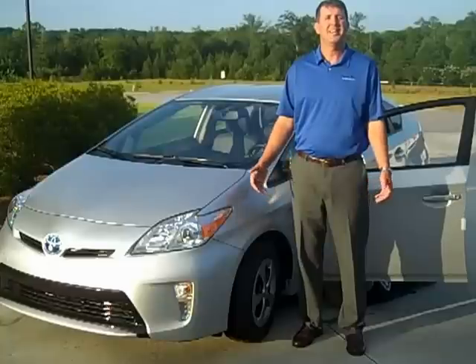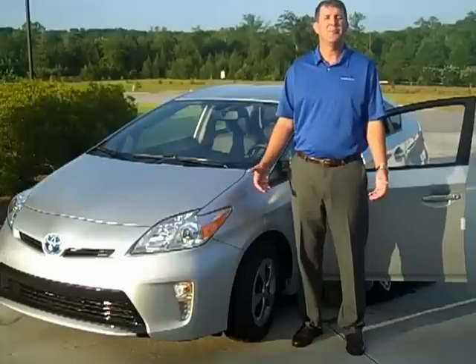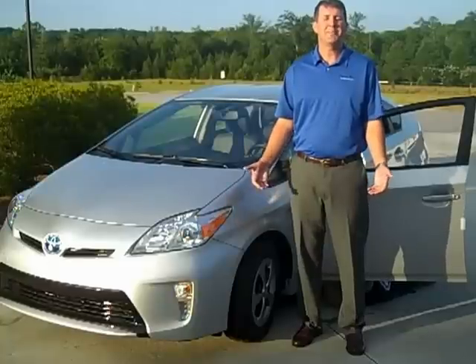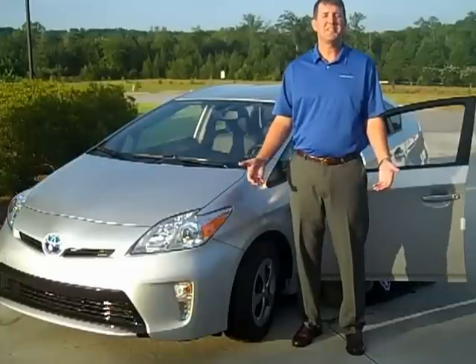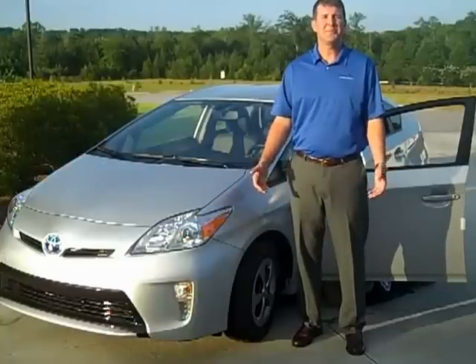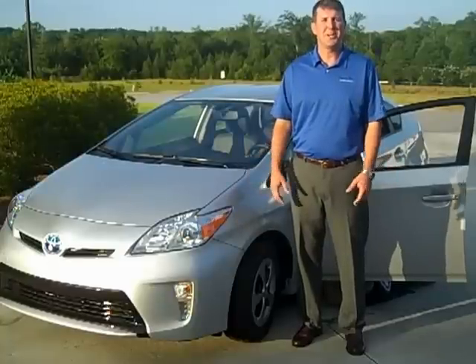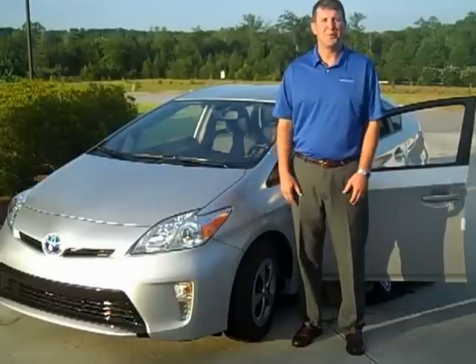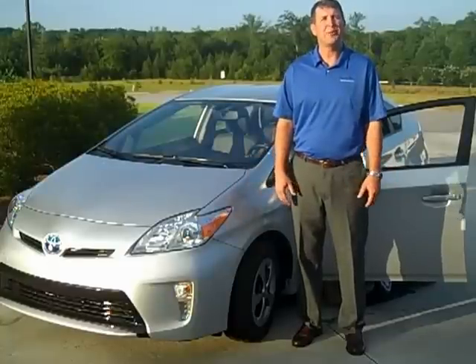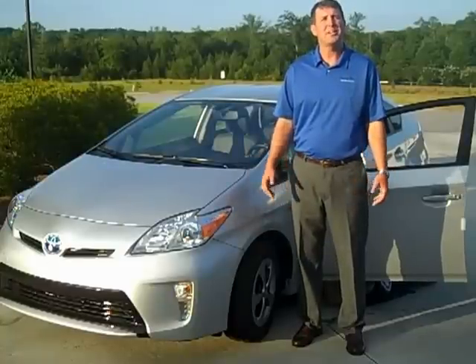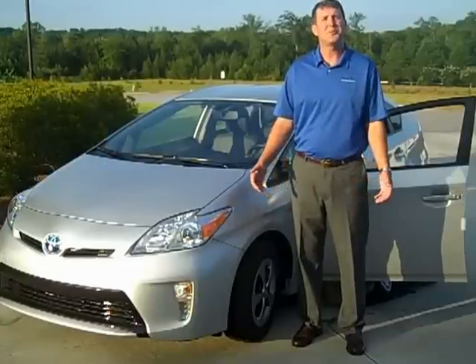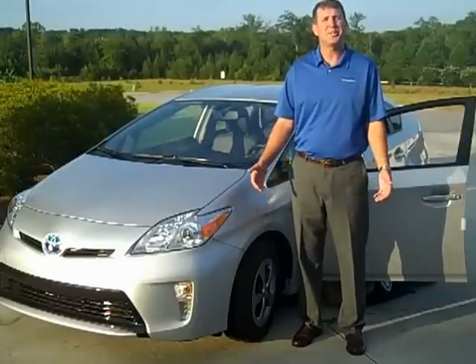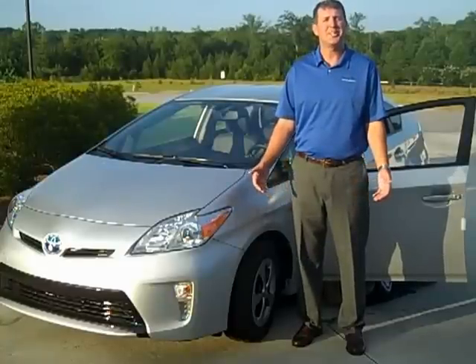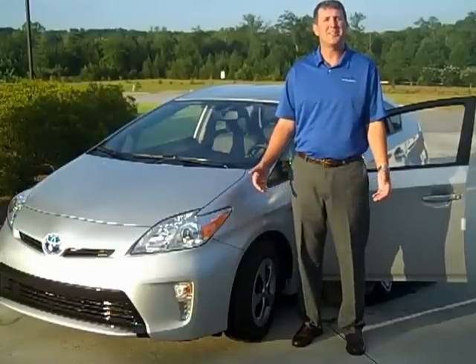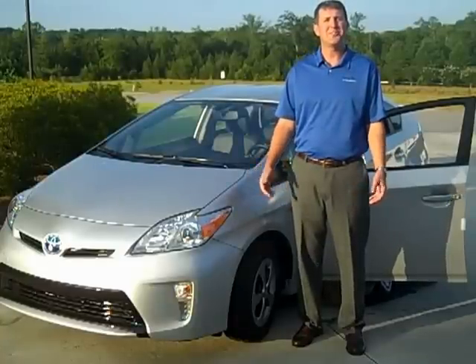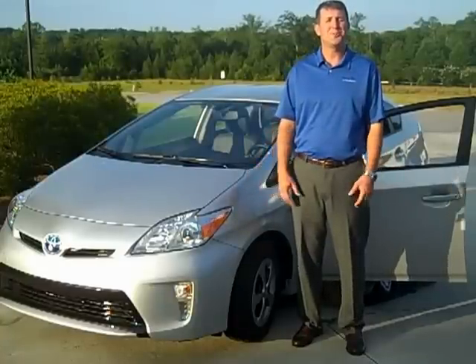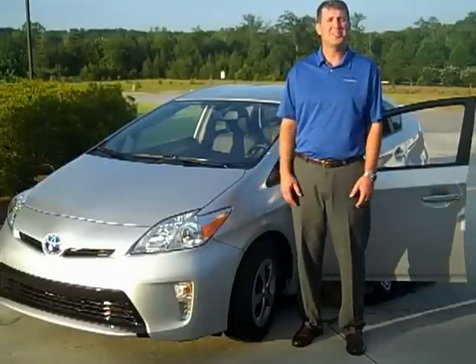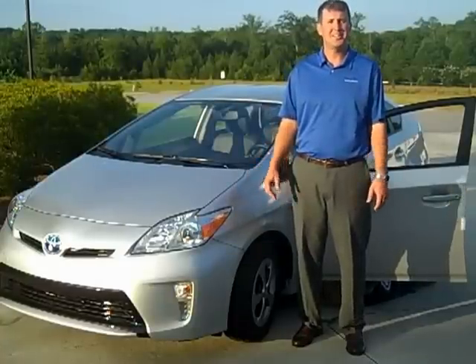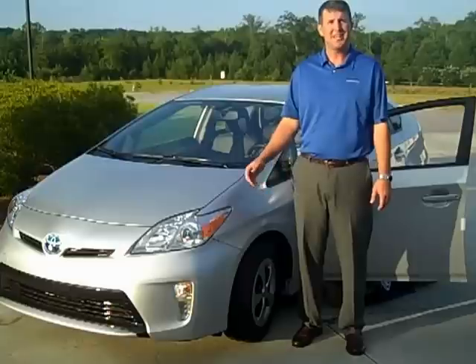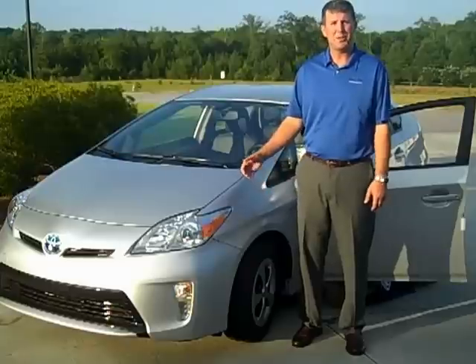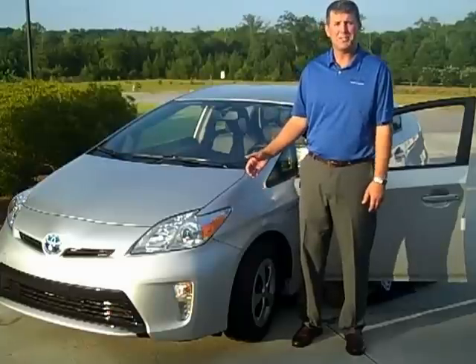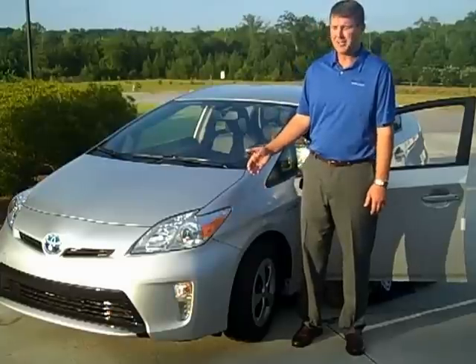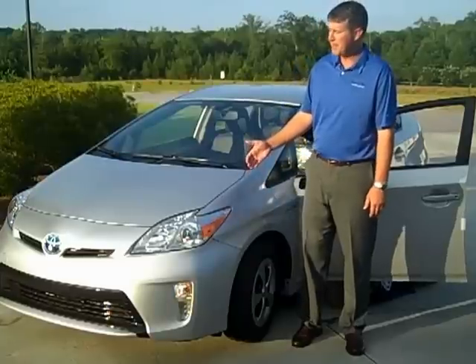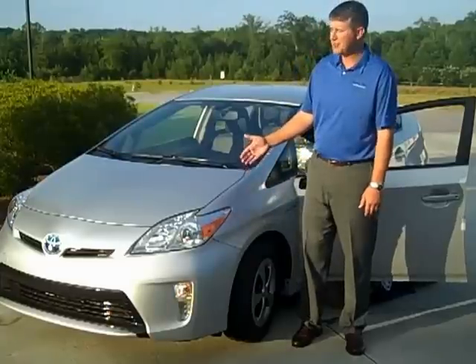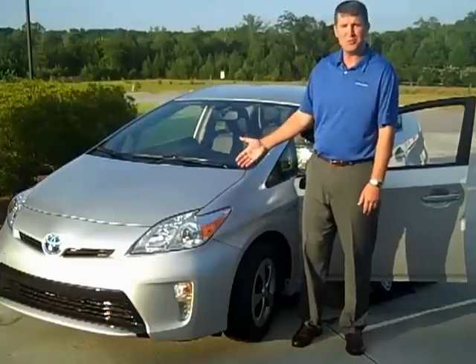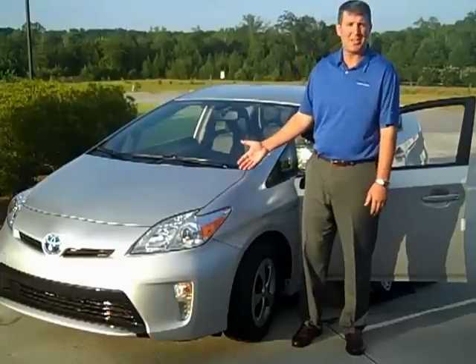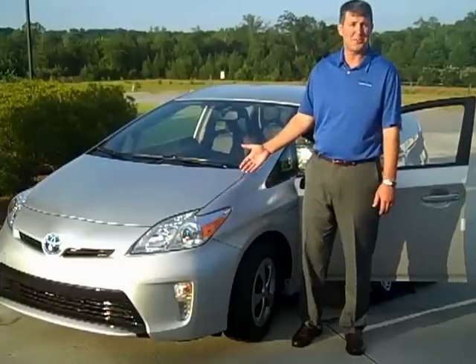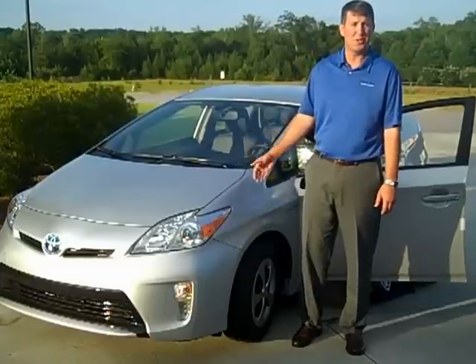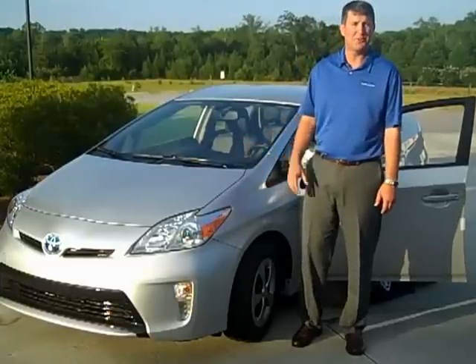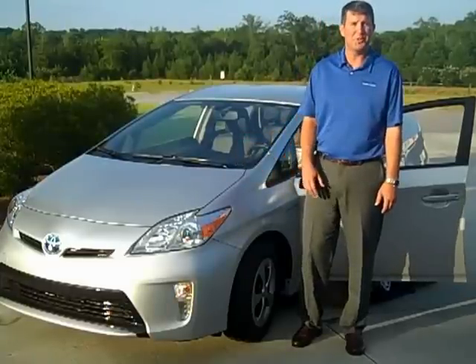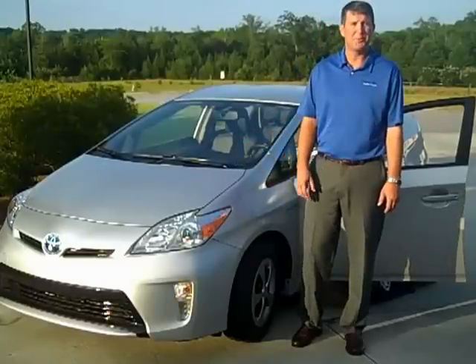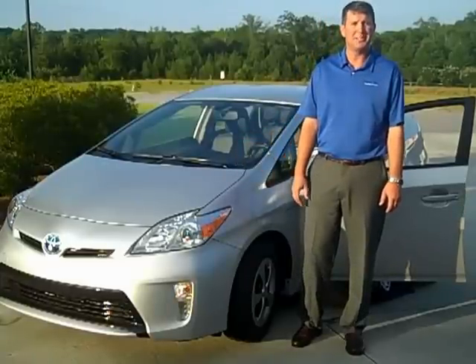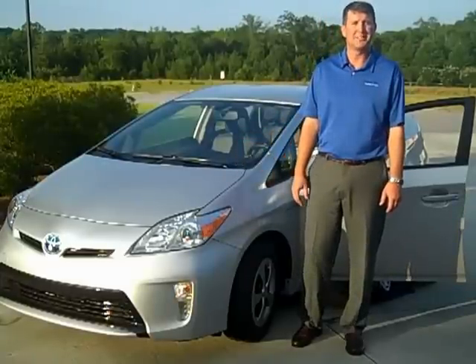Hello, my name is Tim Jump with Hayward Allen Toyota in Athens, Georgia, and today we're going to be talking about the 2012 Toyota Prius.